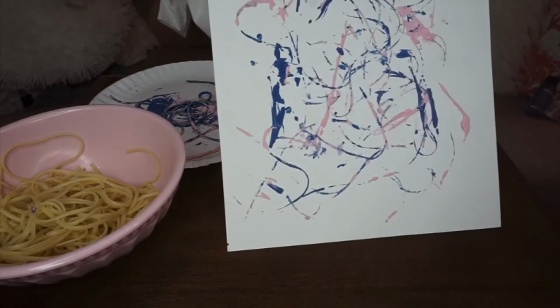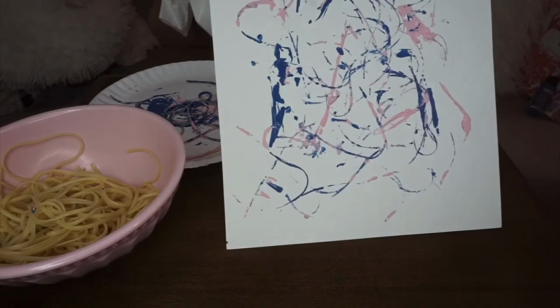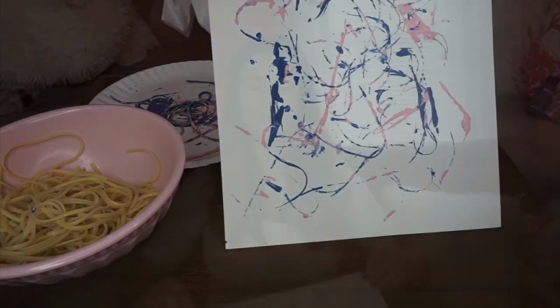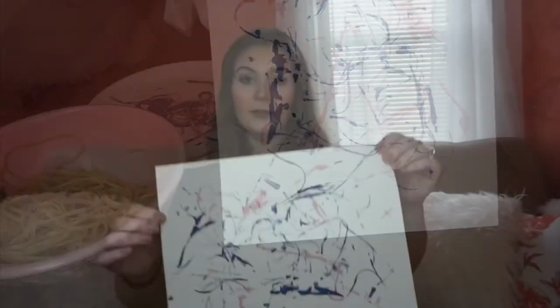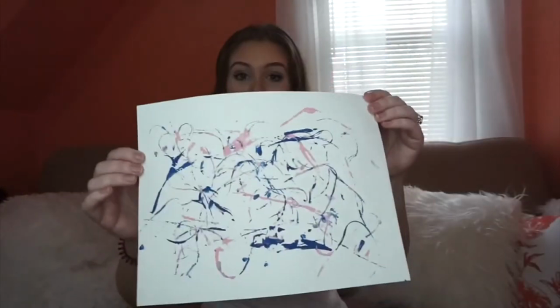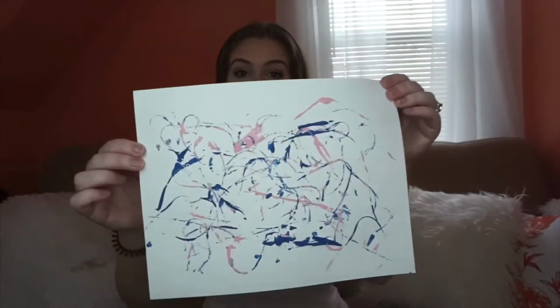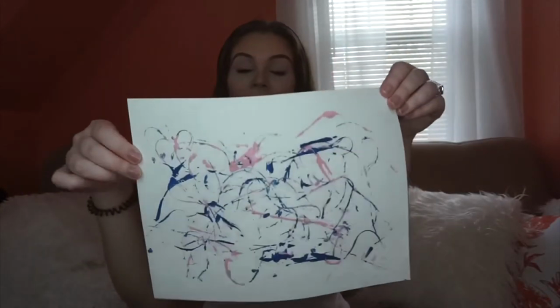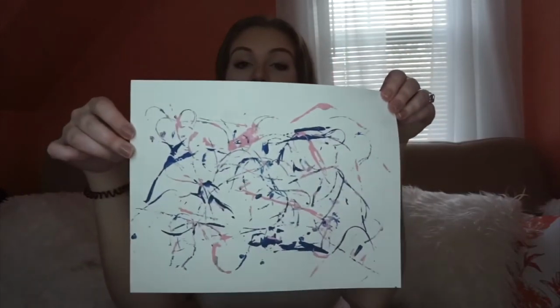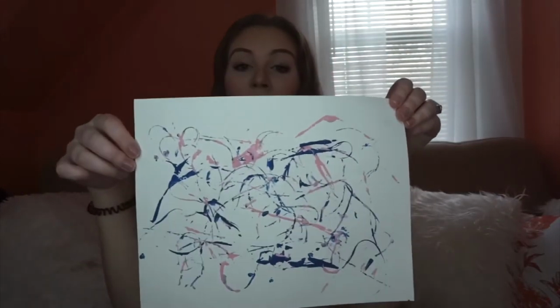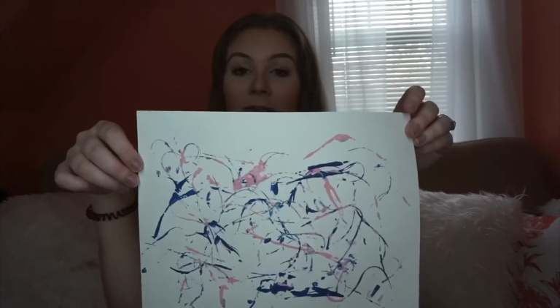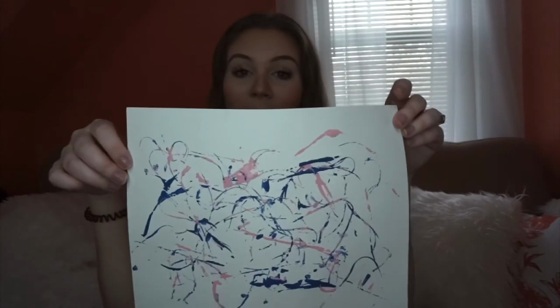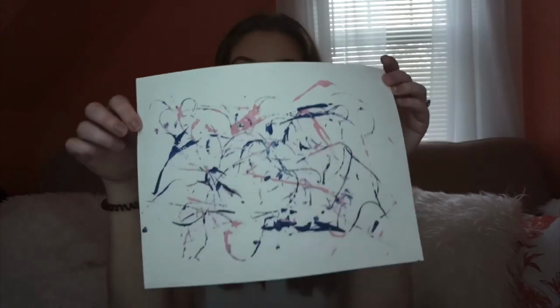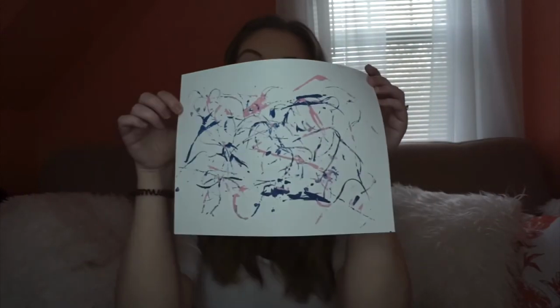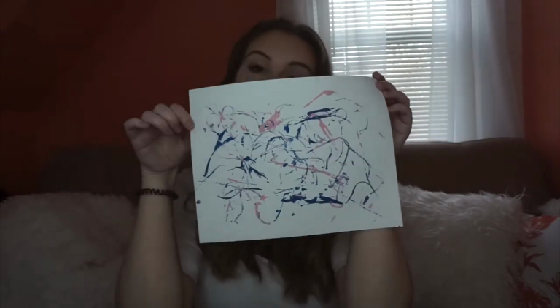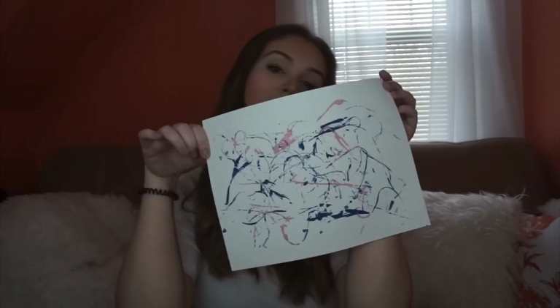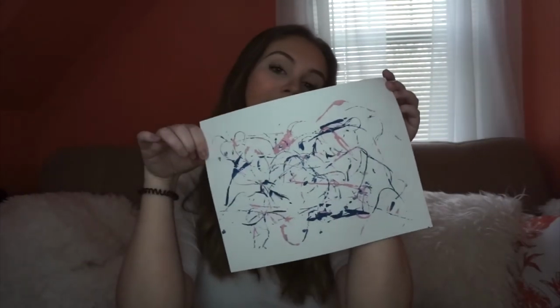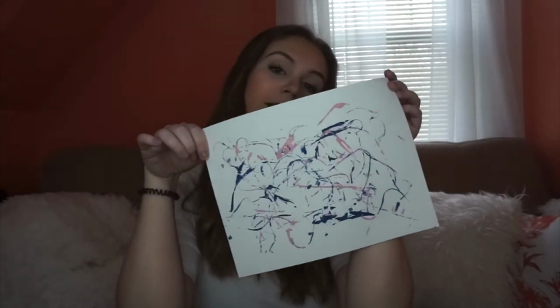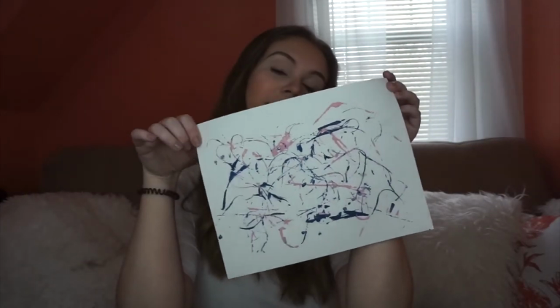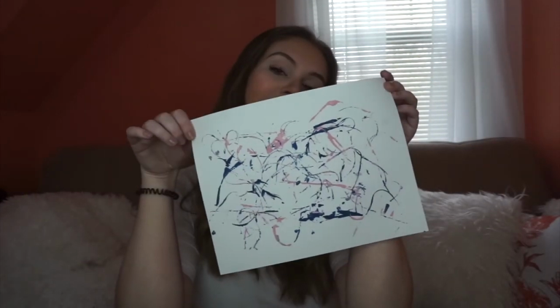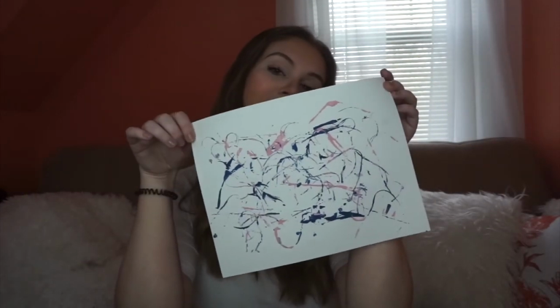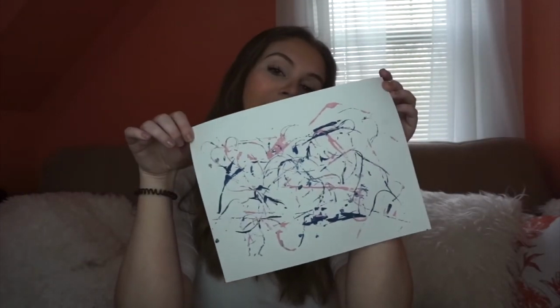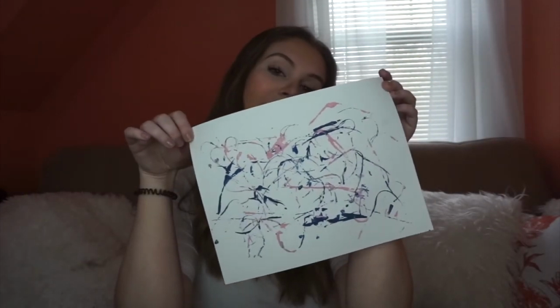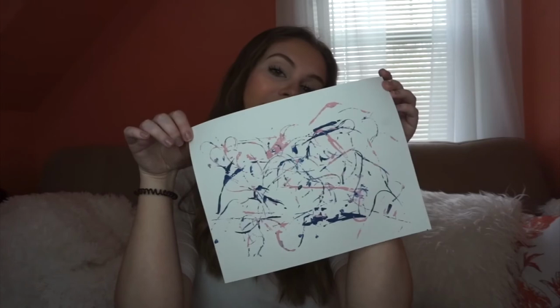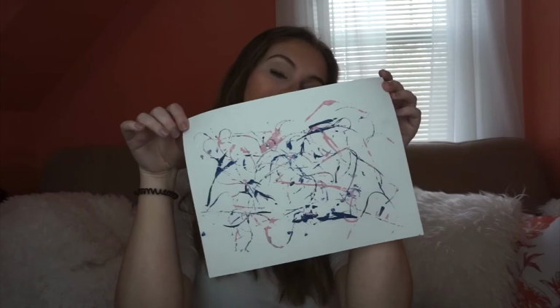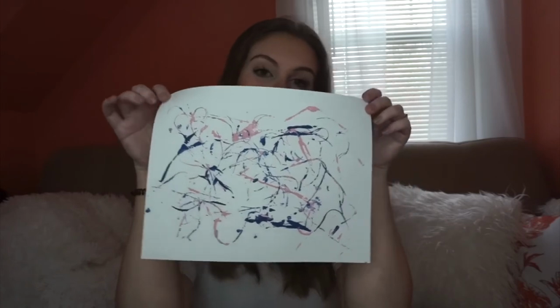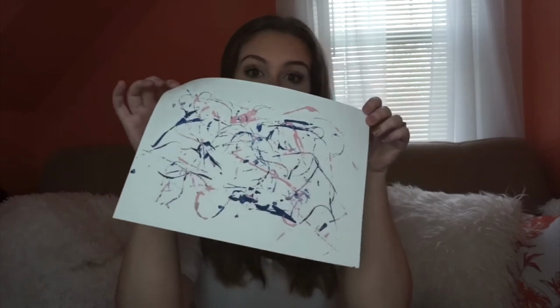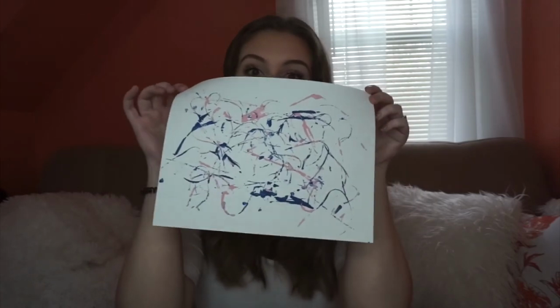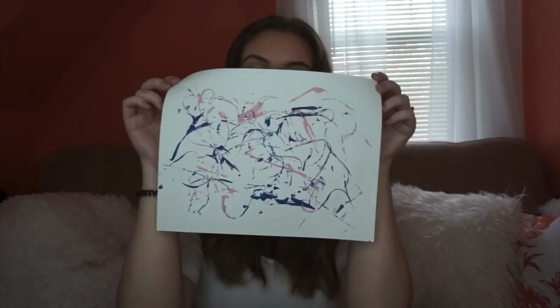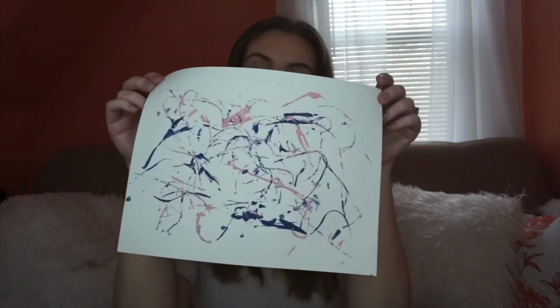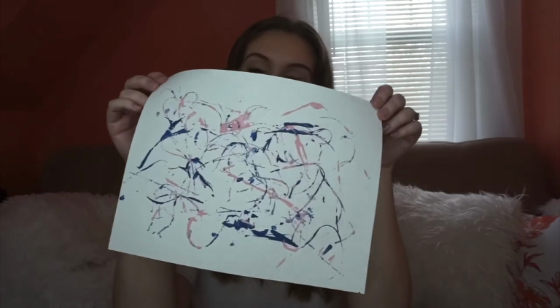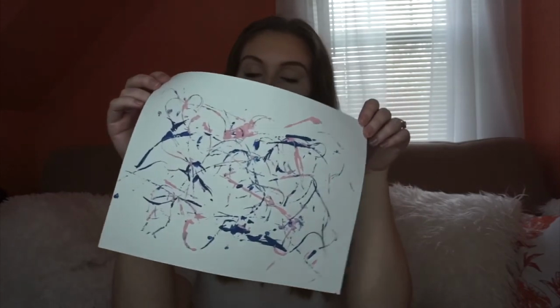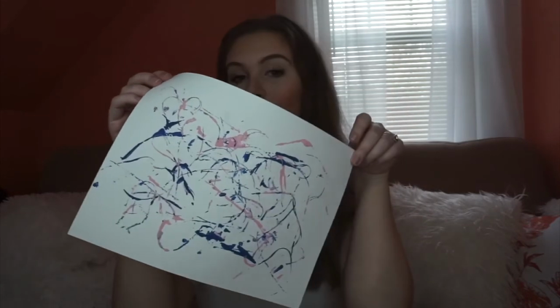Look! Look how pretty my picture came out! Isn't it so cool?